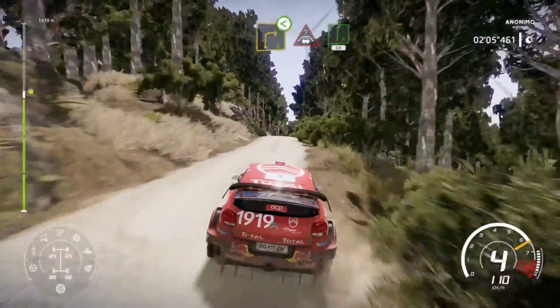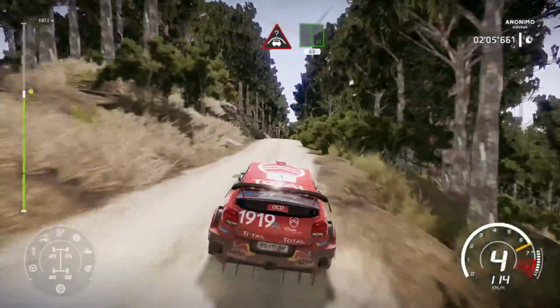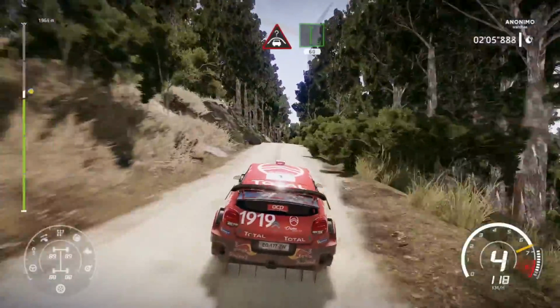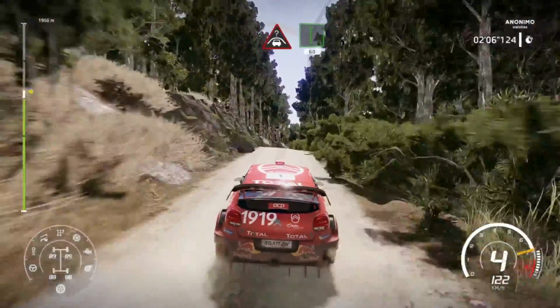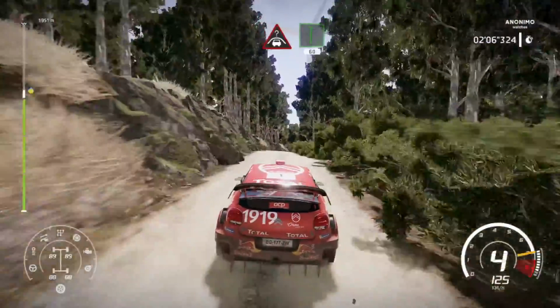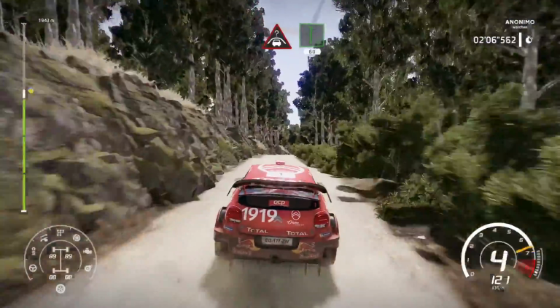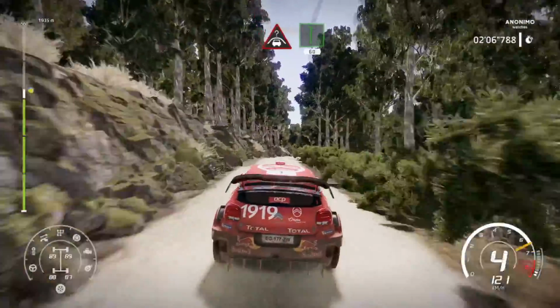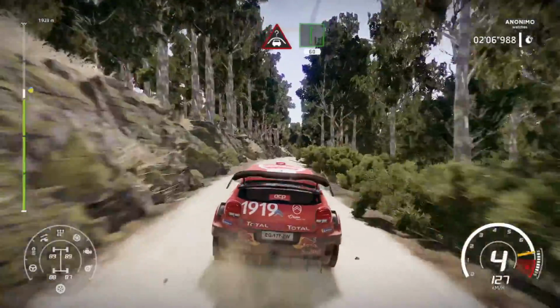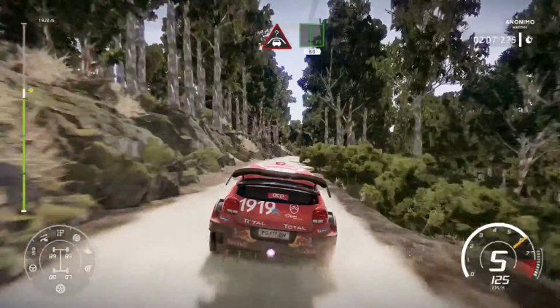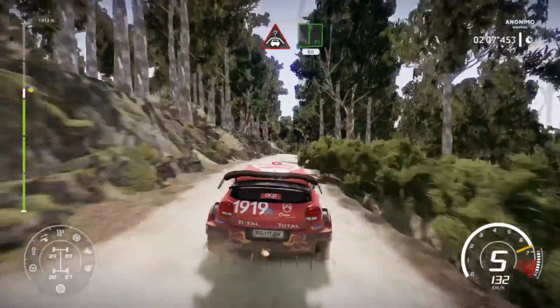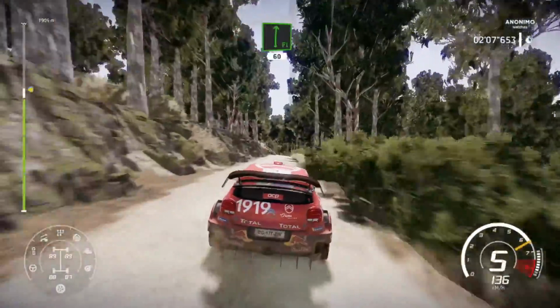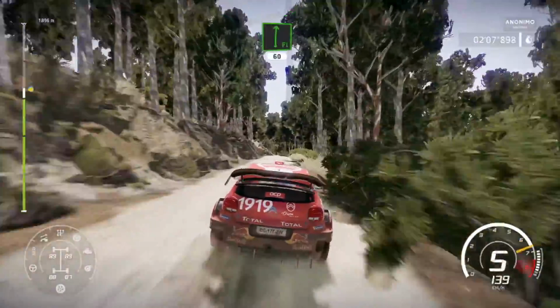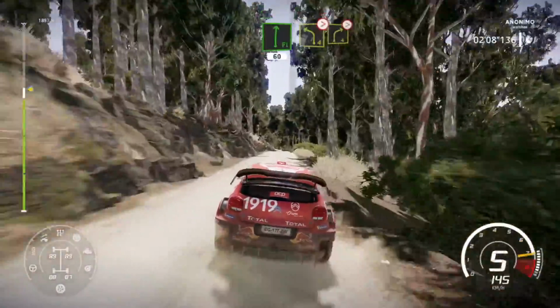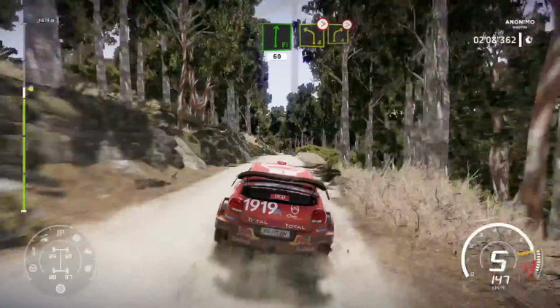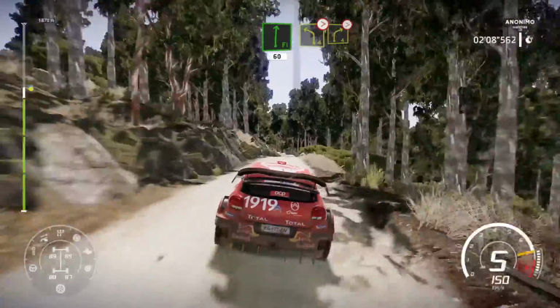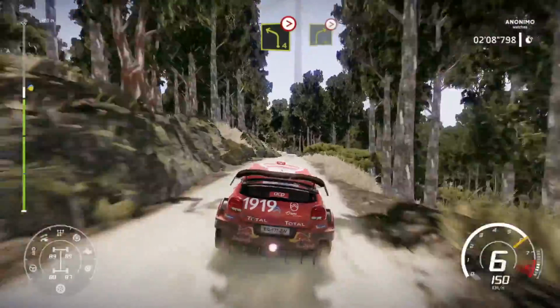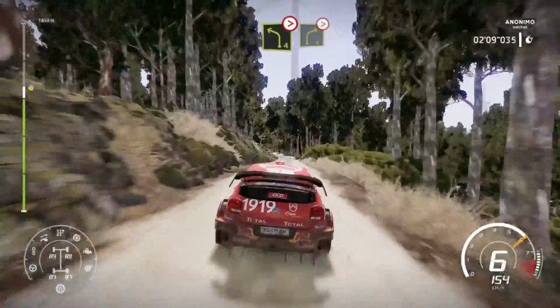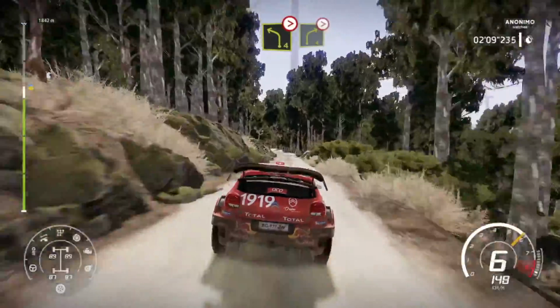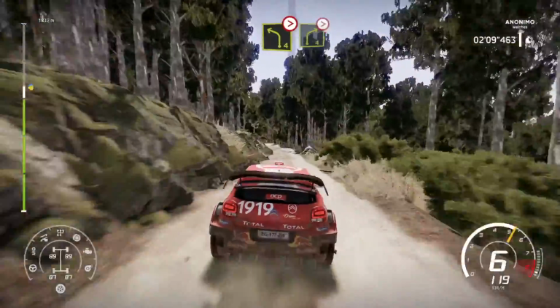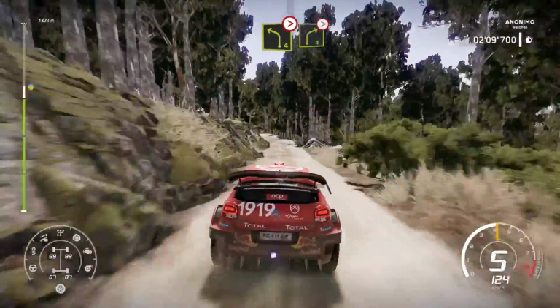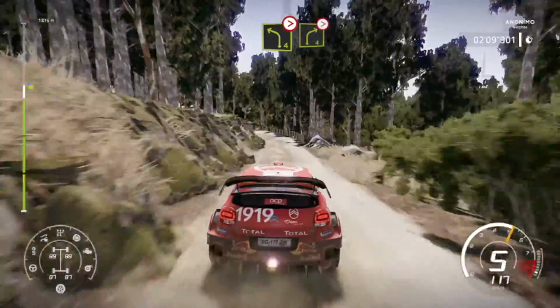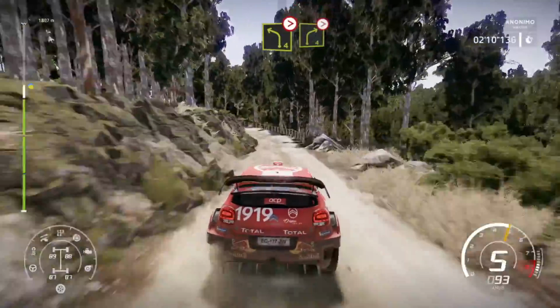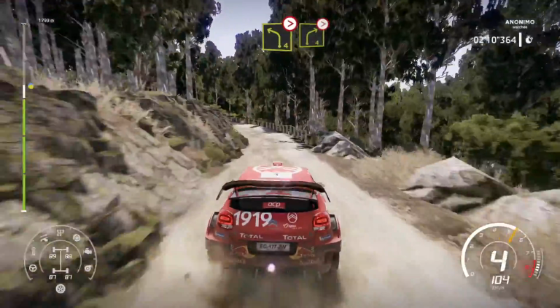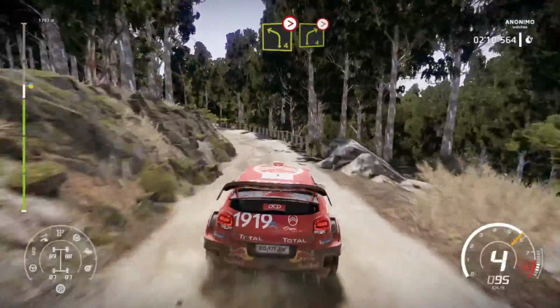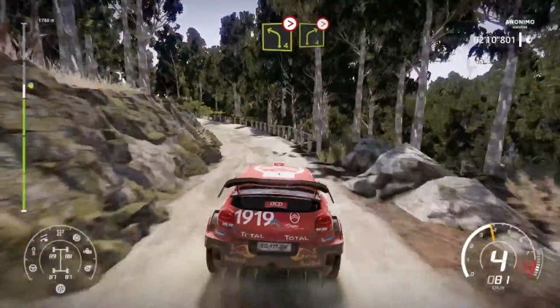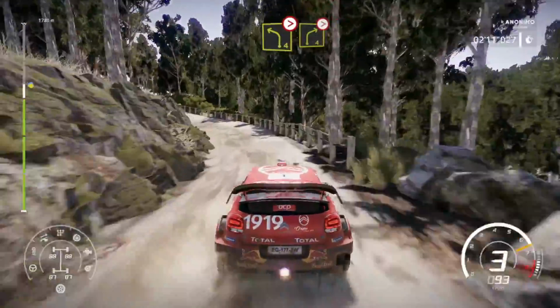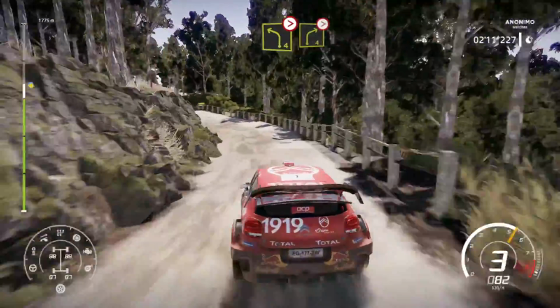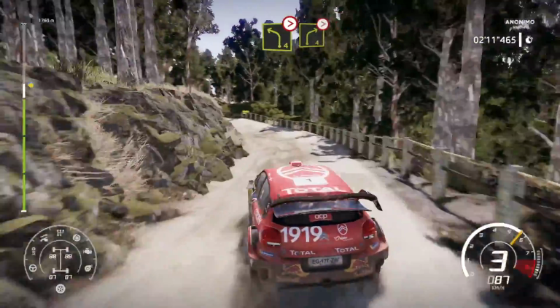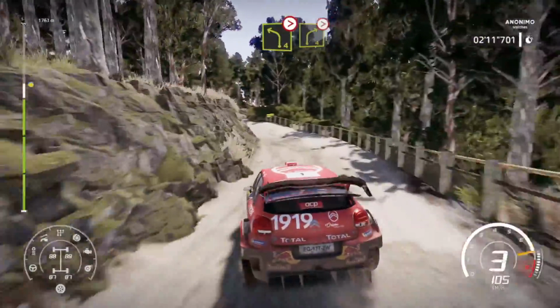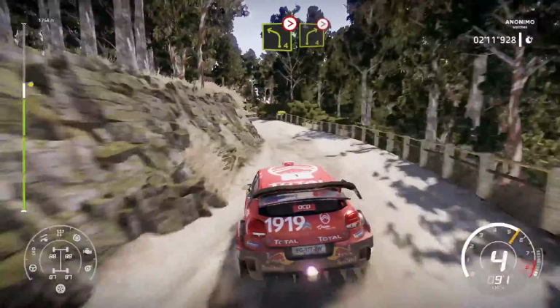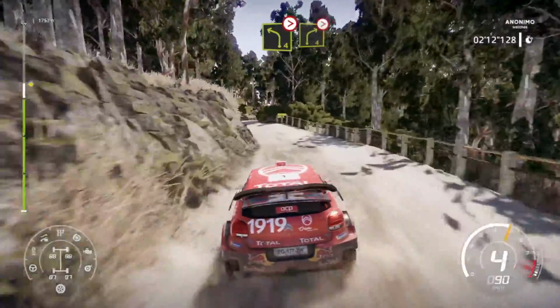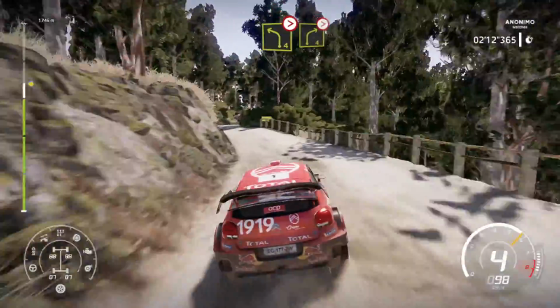60, left 4, break, tightens short, into right 4, over crest, very long, tightens.